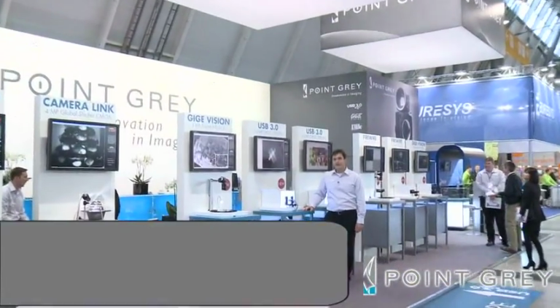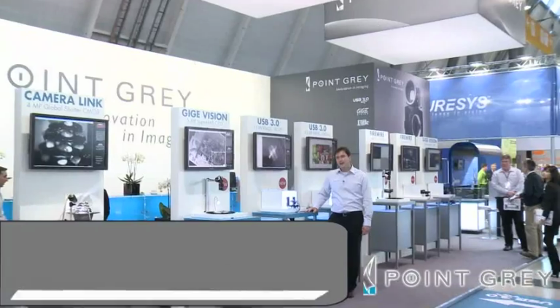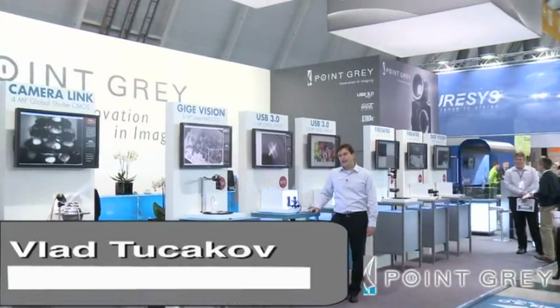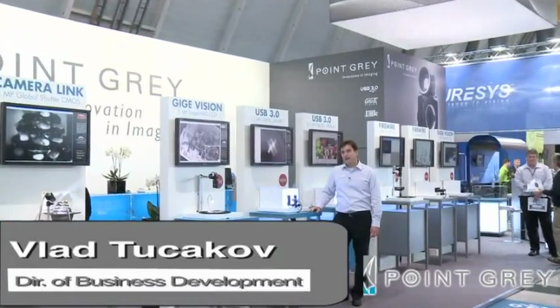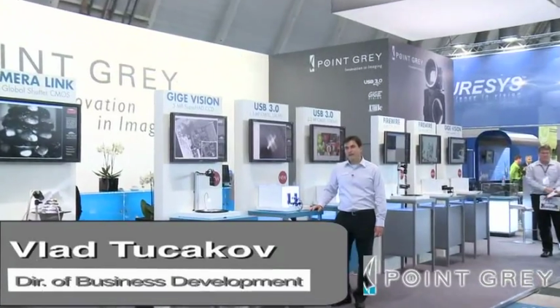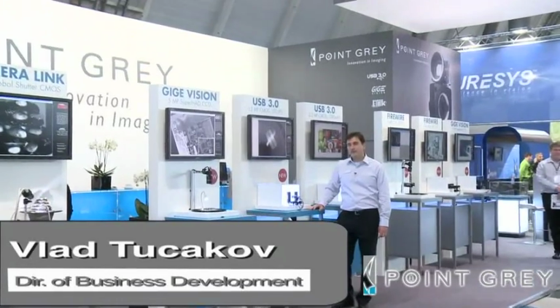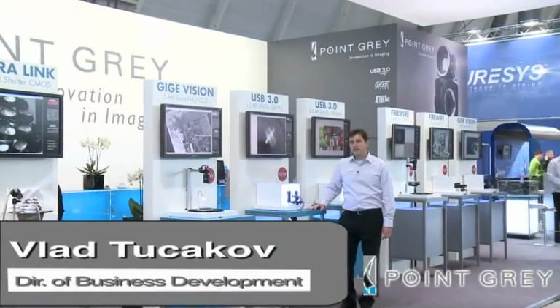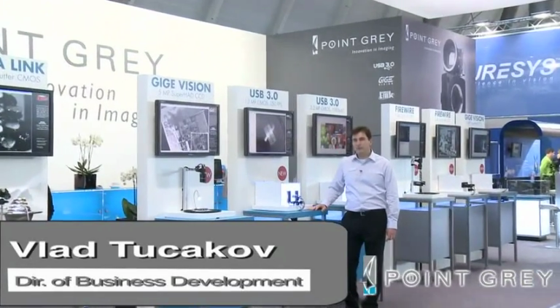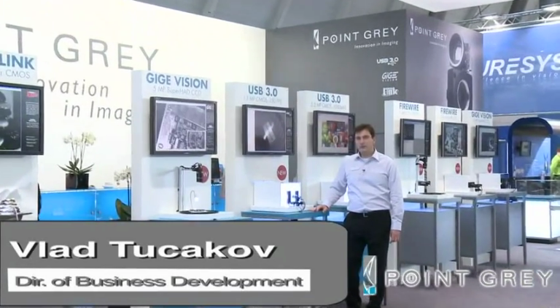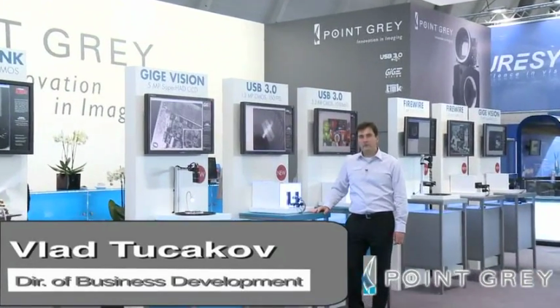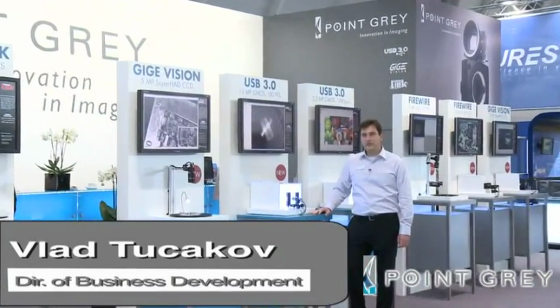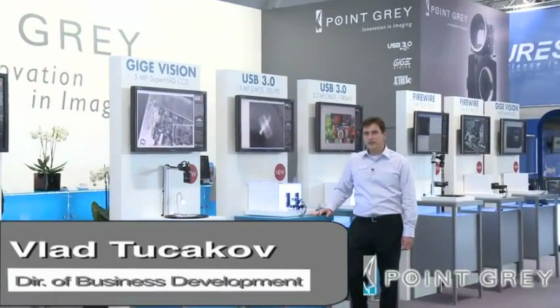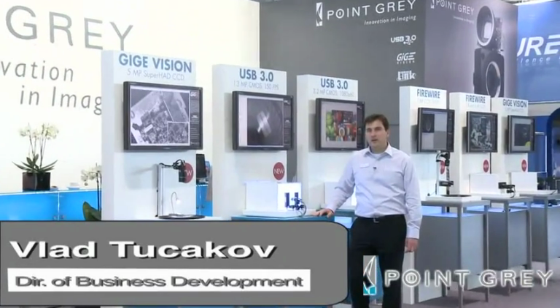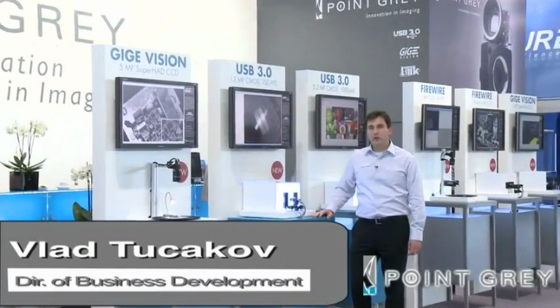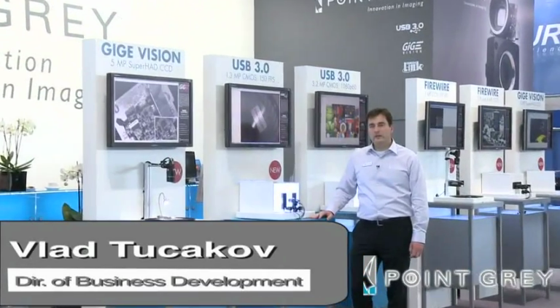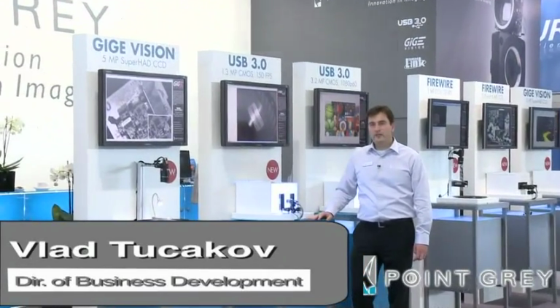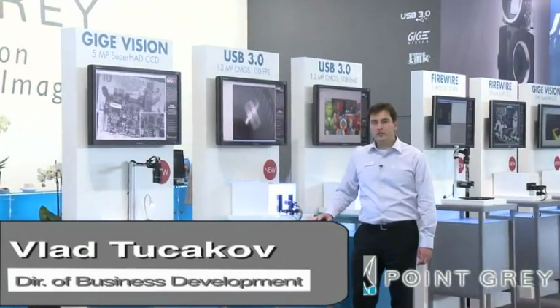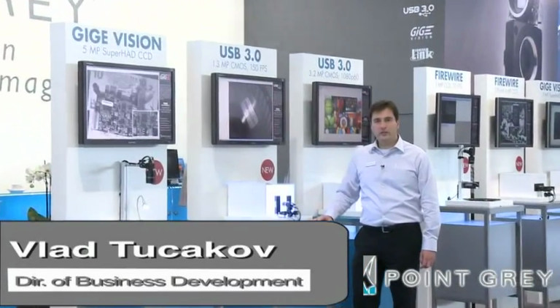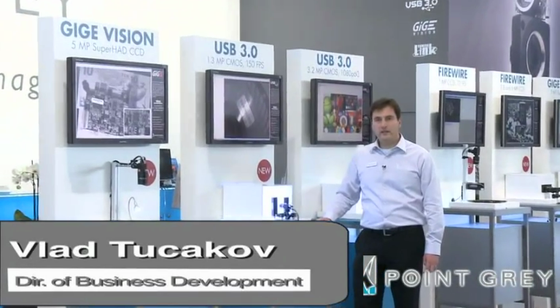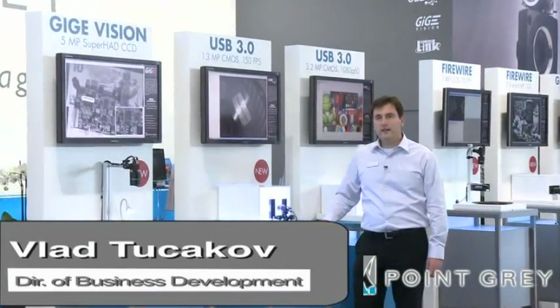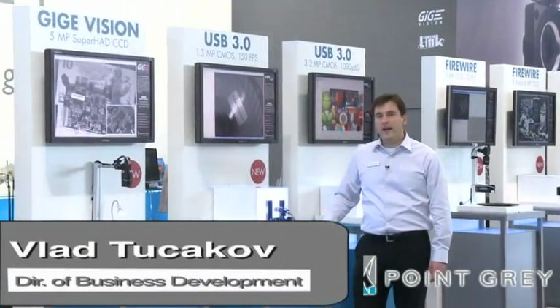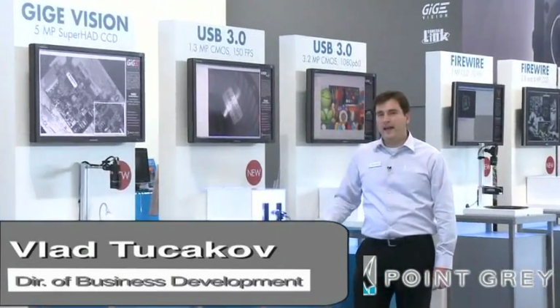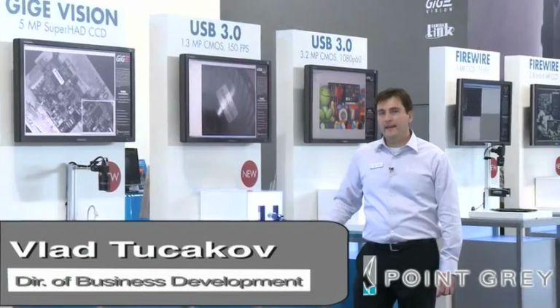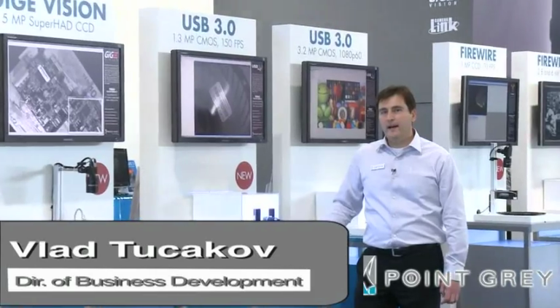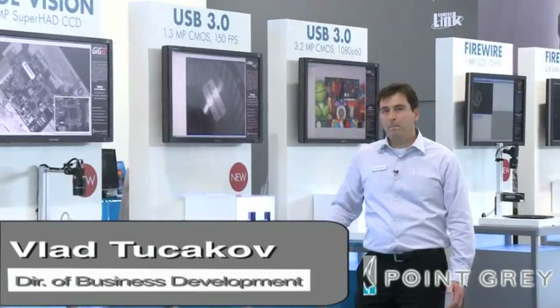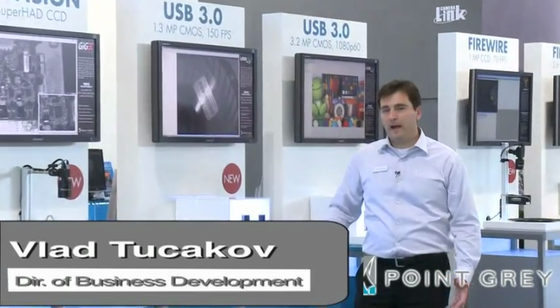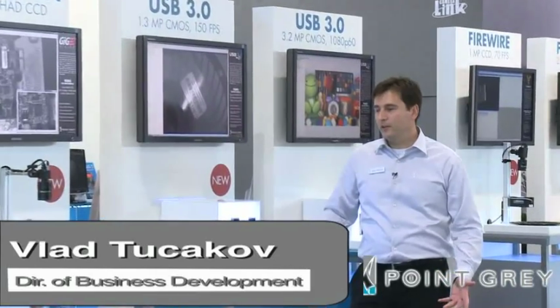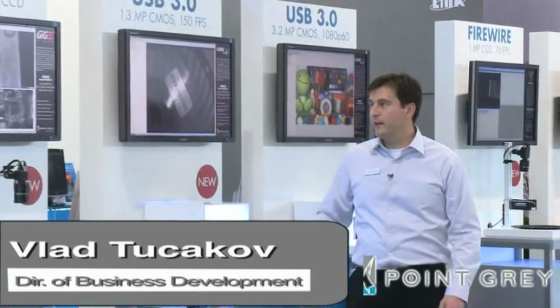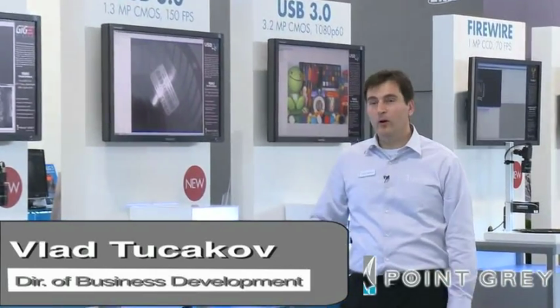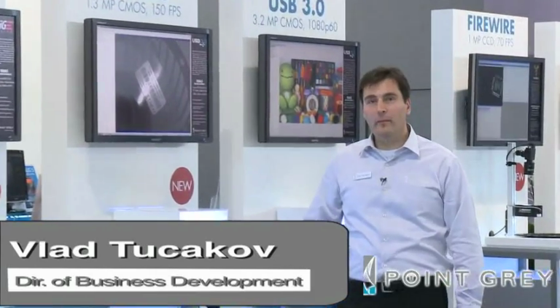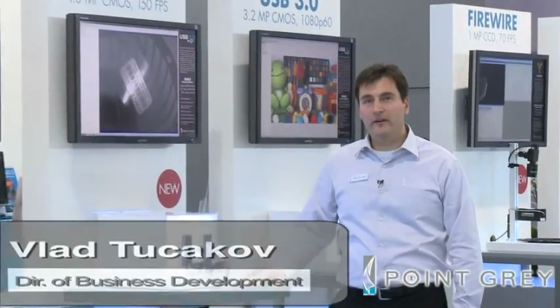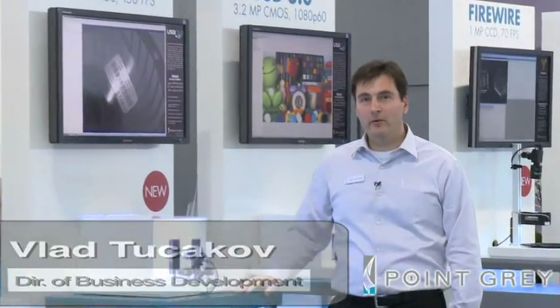Hi there, I'm Vlad Tukakov with Point Grey Research. We're at Vision in Stuttgart and I'm here to tell you all about our demos.